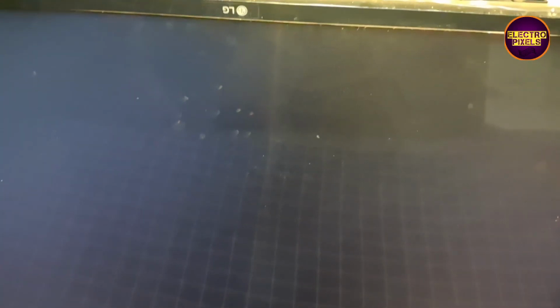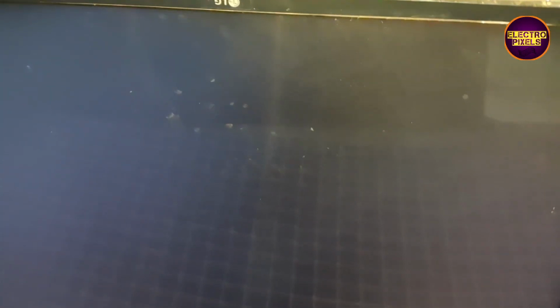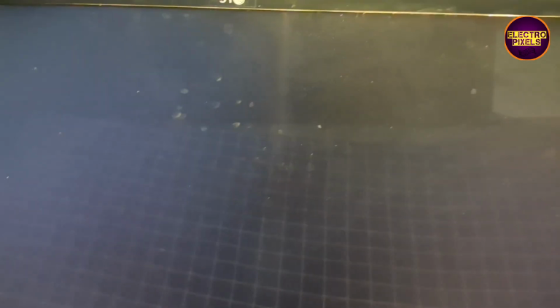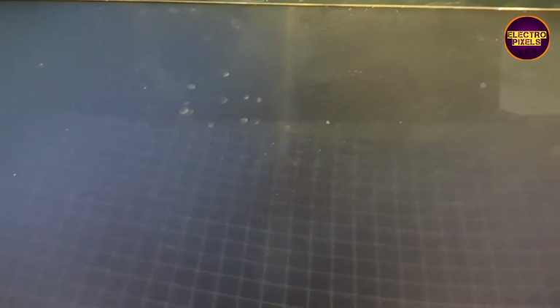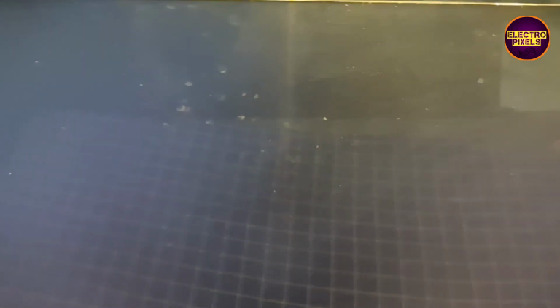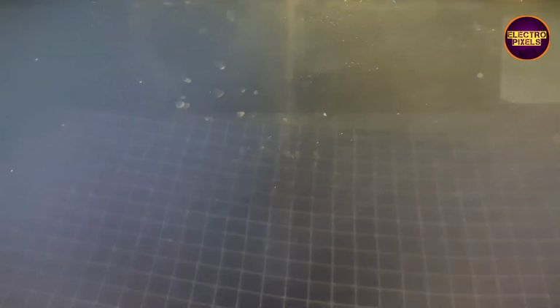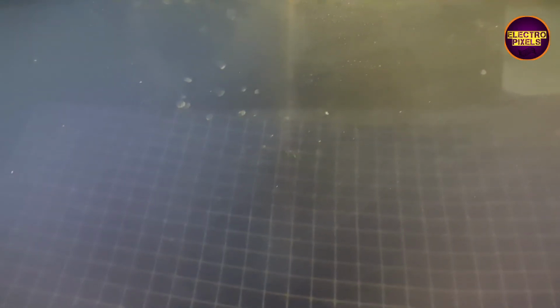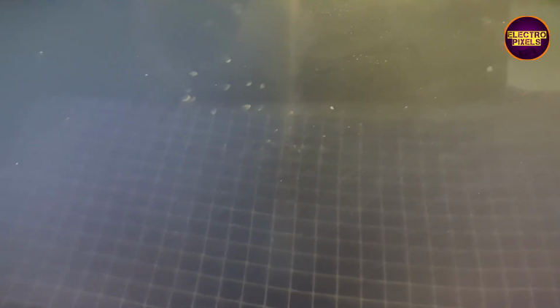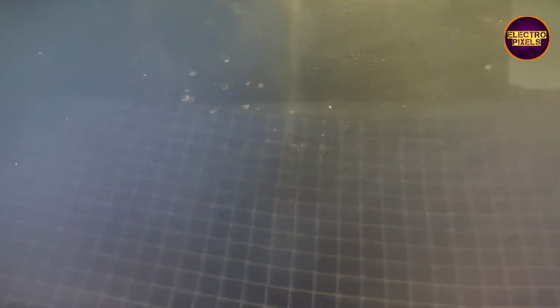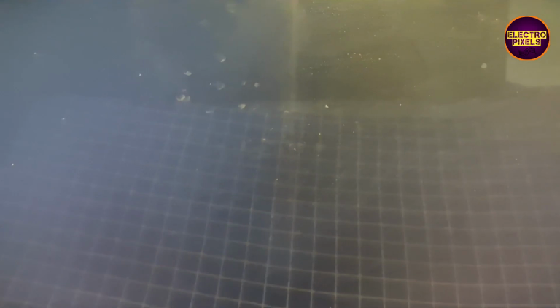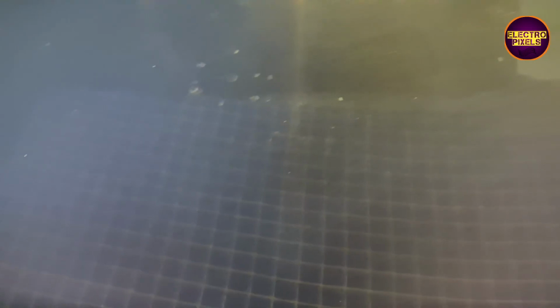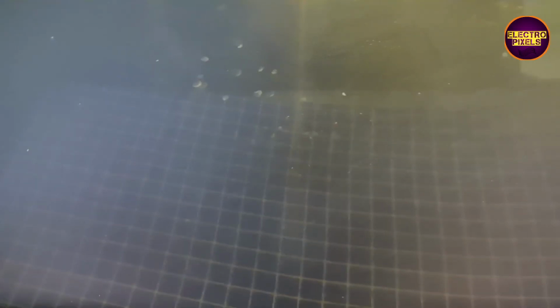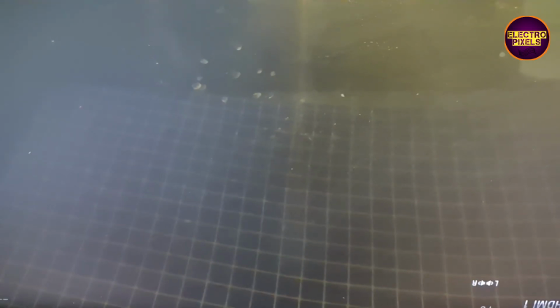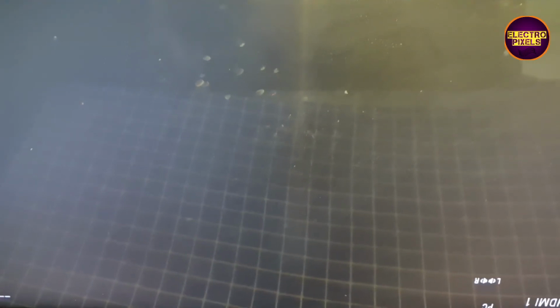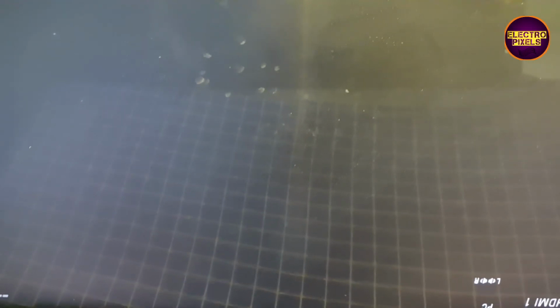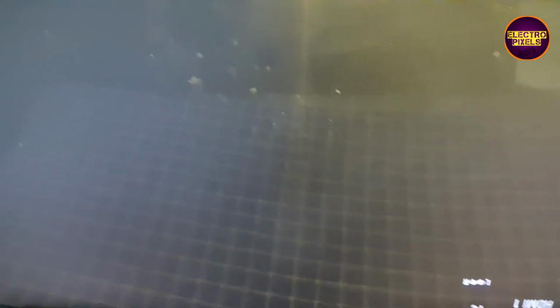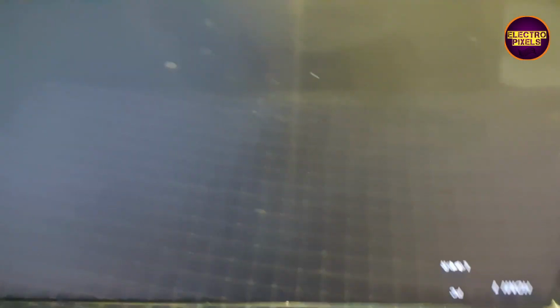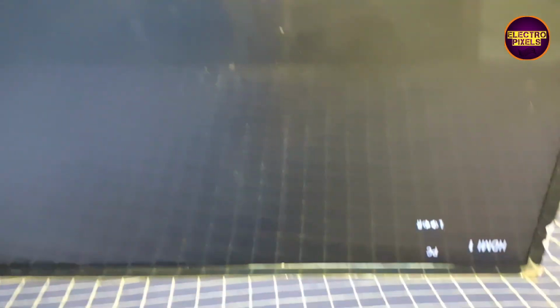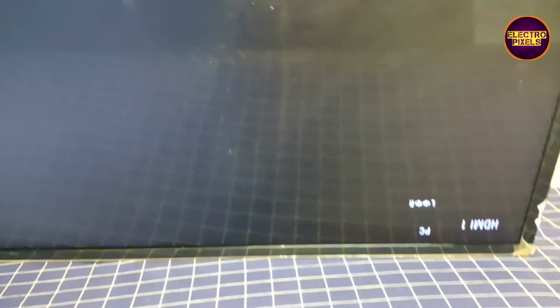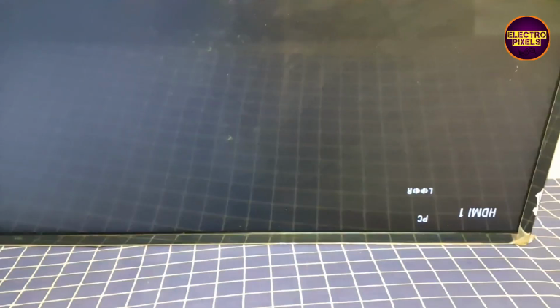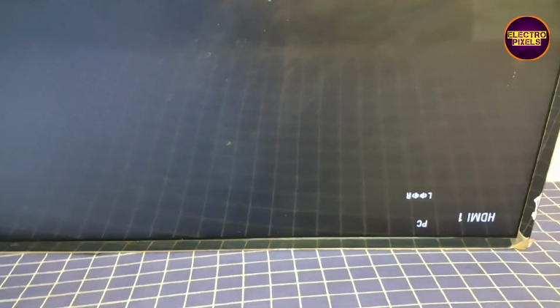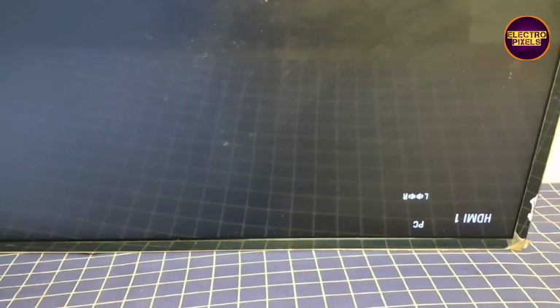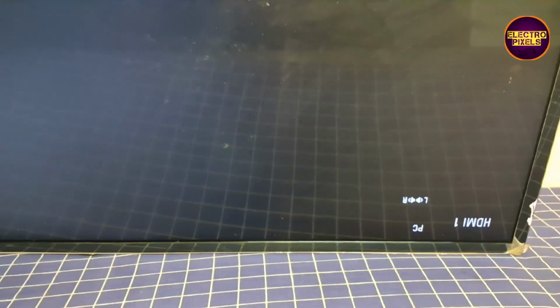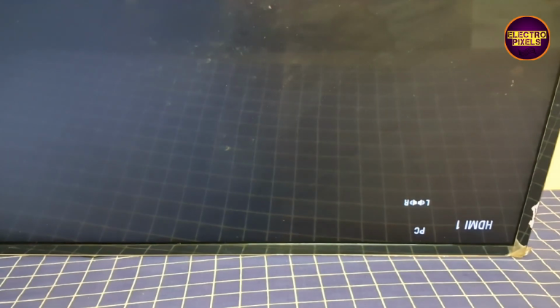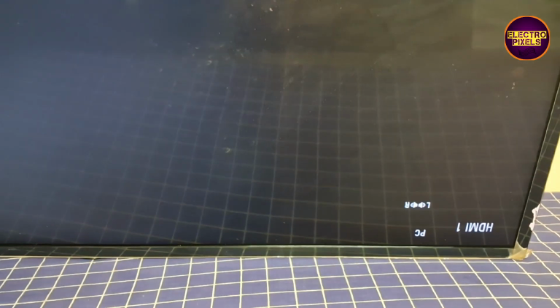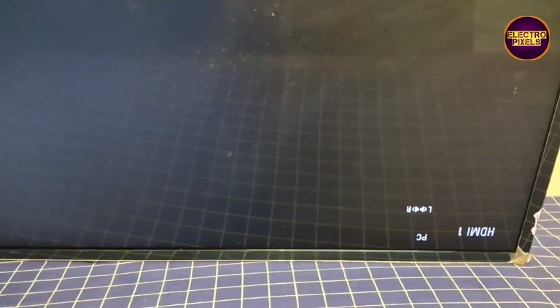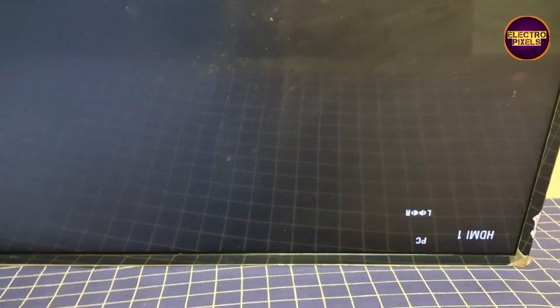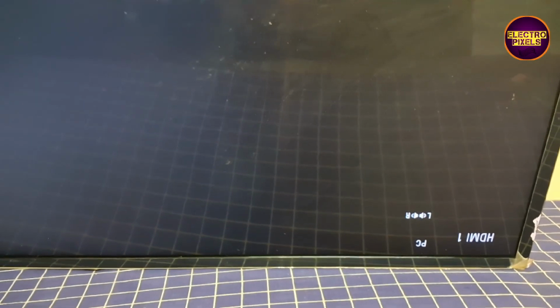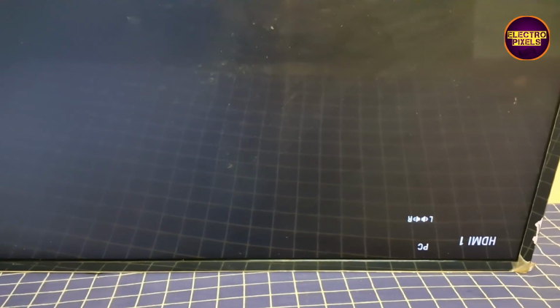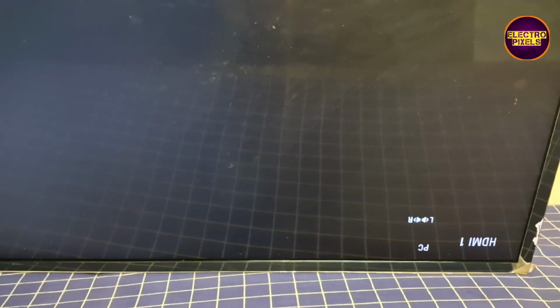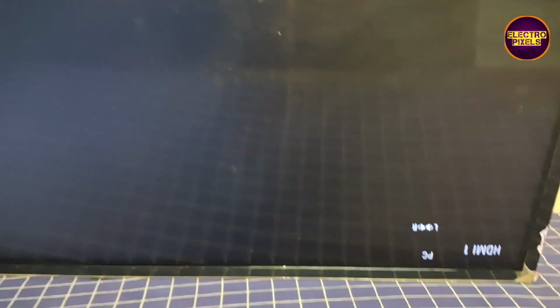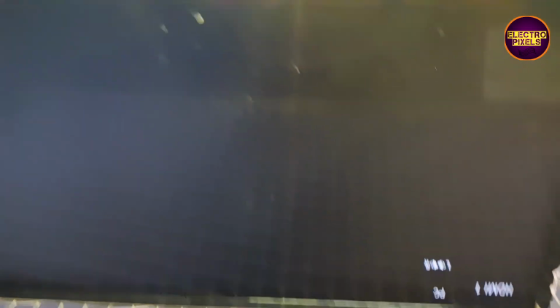Now let's turn on the TV and check the picture. Finally, the picture comes and the TV has started working back to normal.